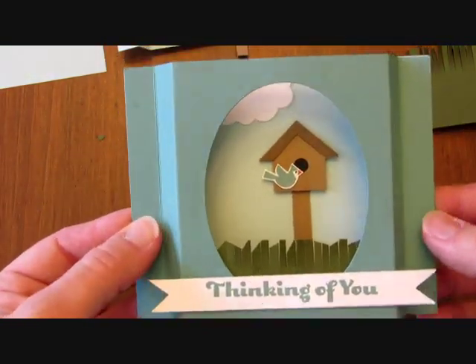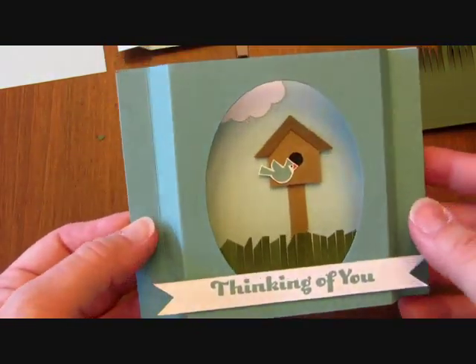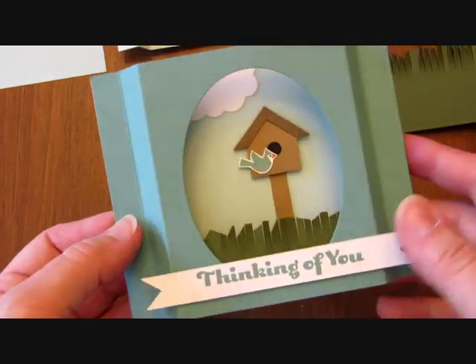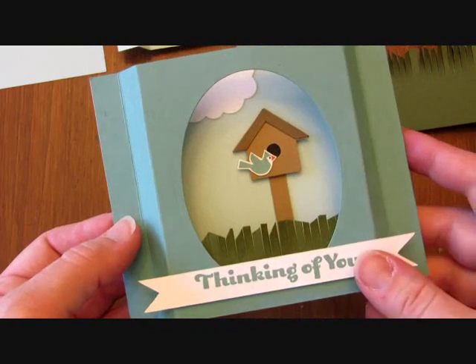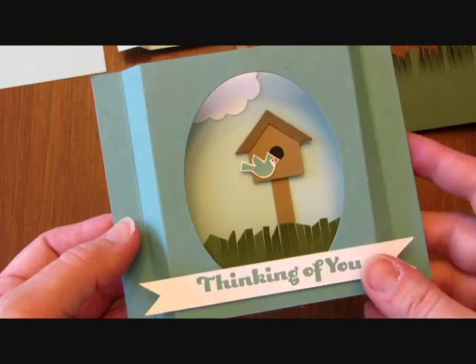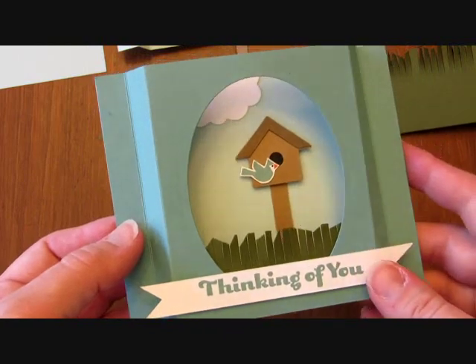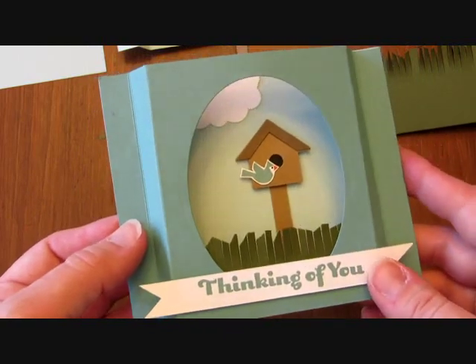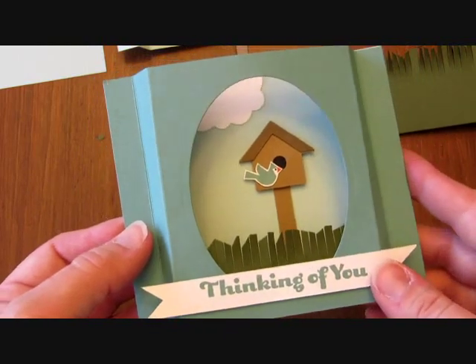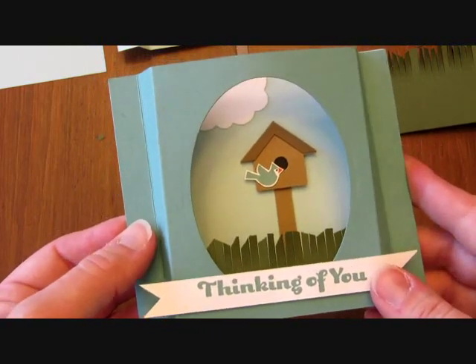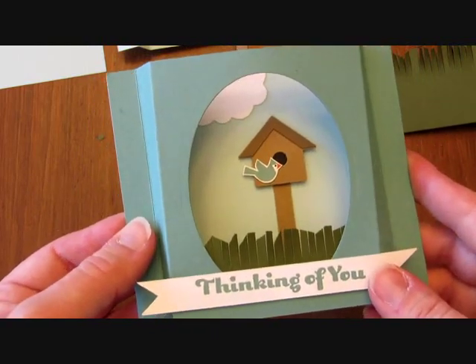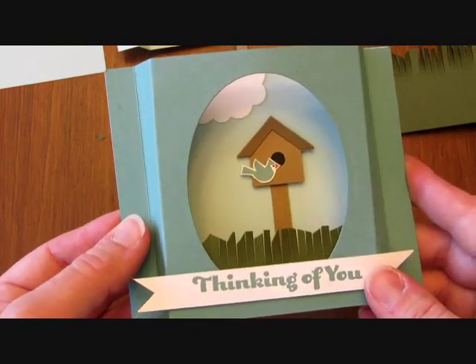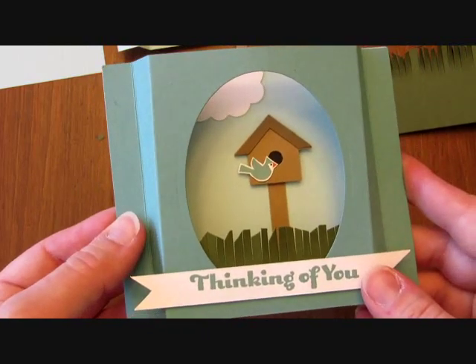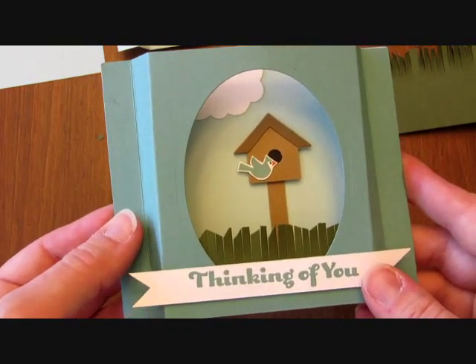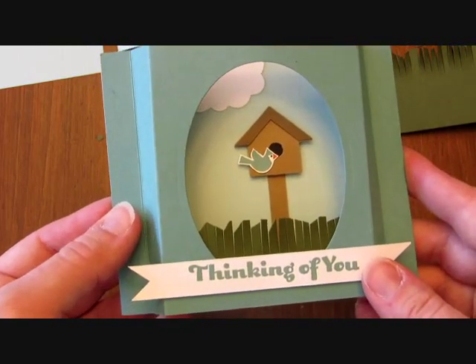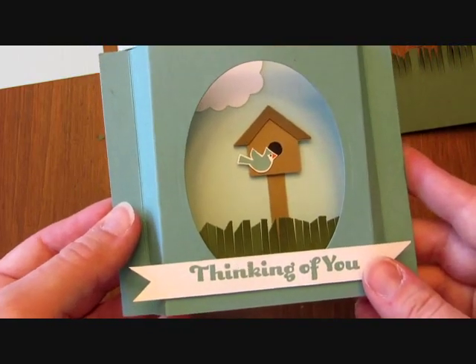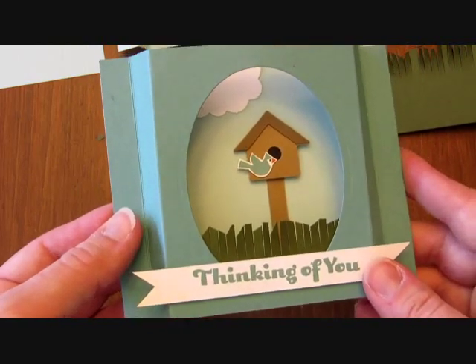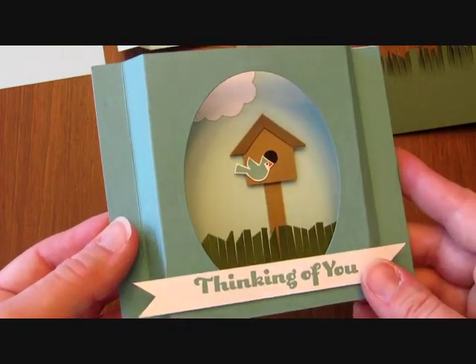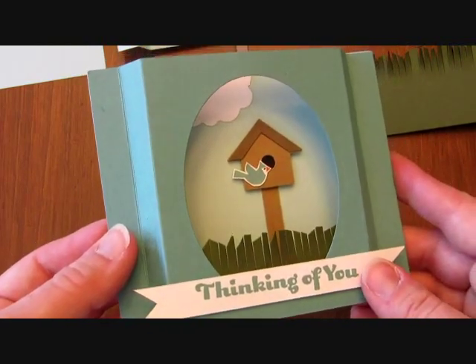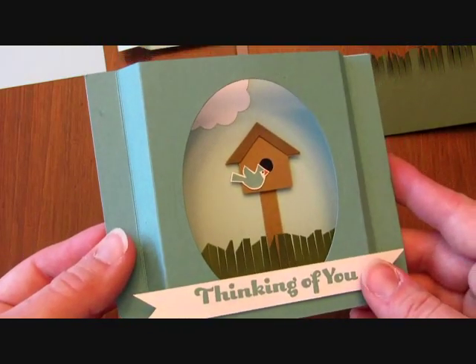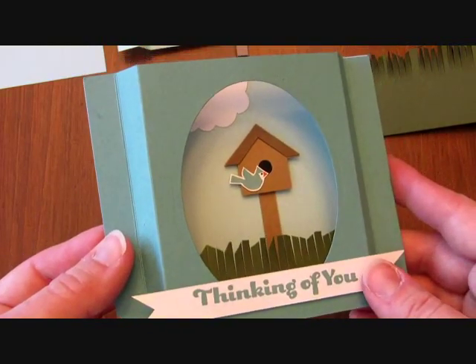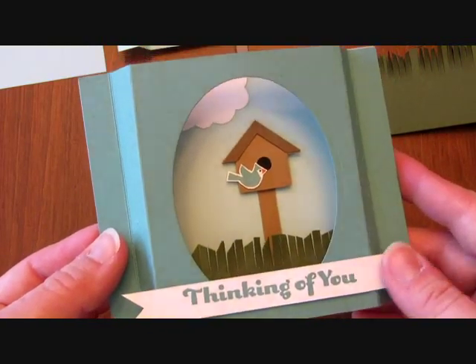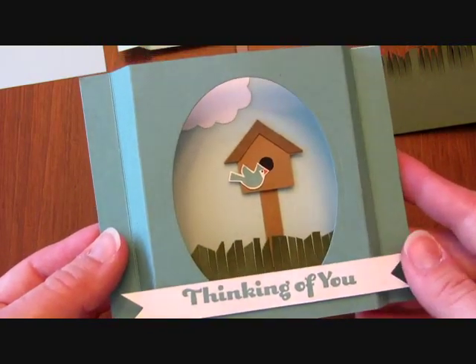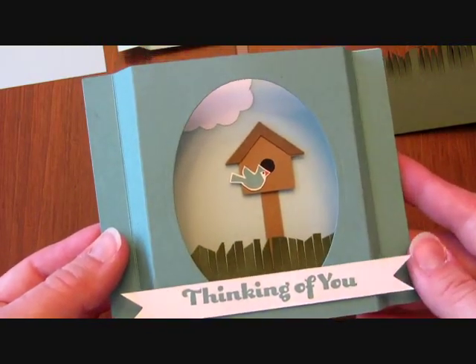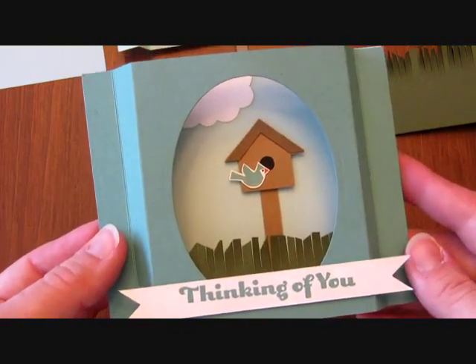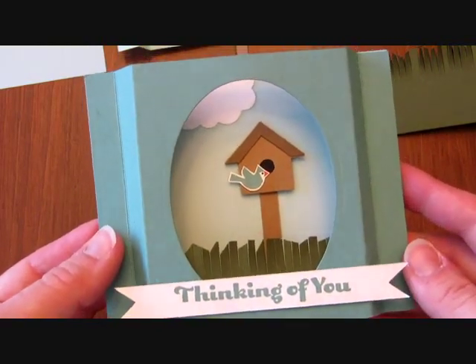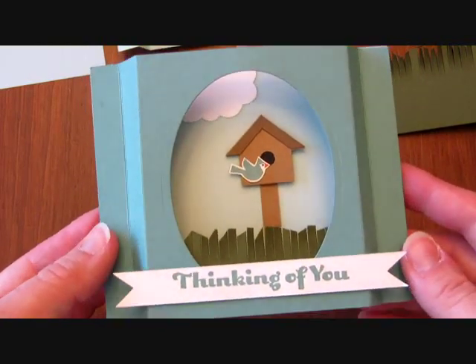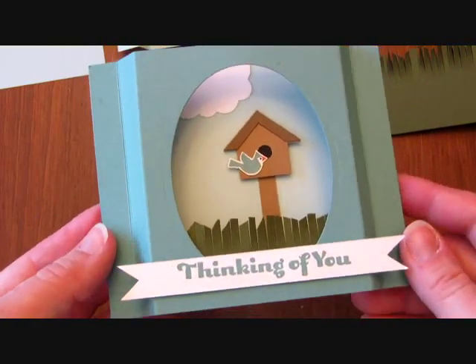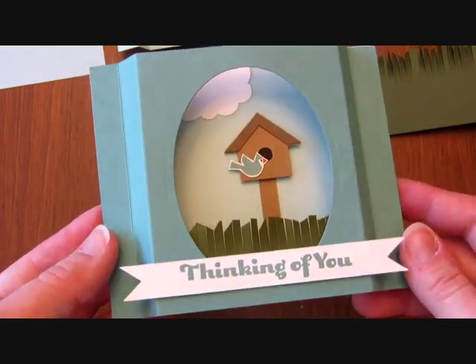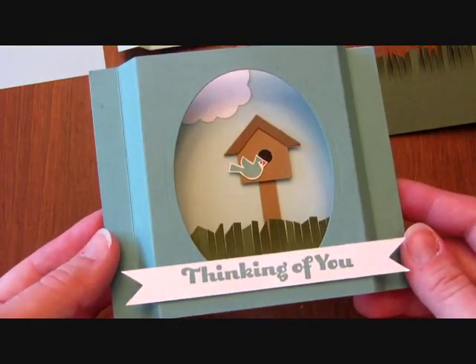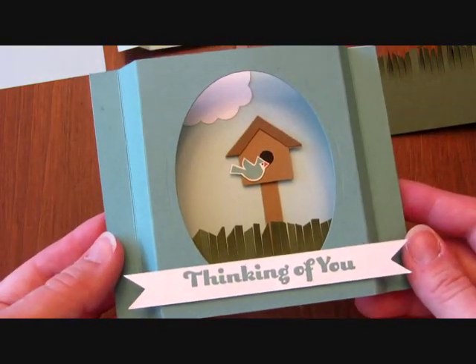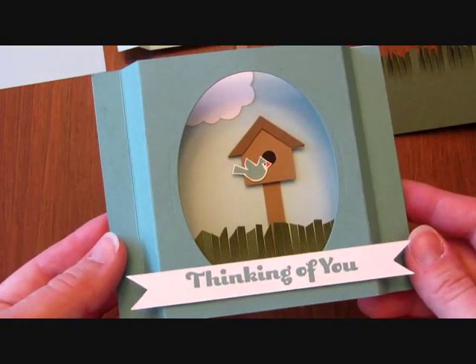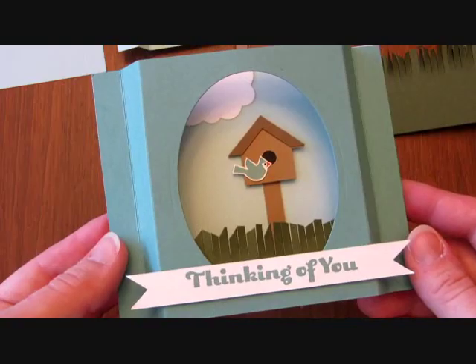So there are some tips on the Birdhouse Diorama card. I hope that you'll give it a try at home. Thanks for watching. Happy stamping!